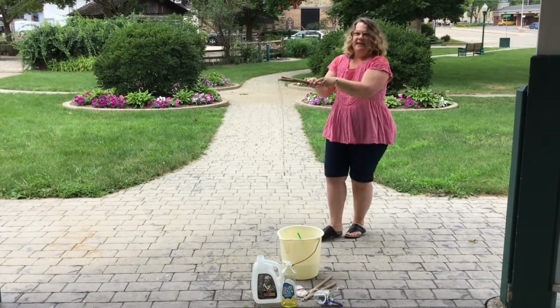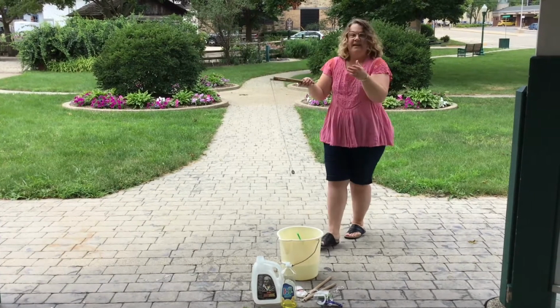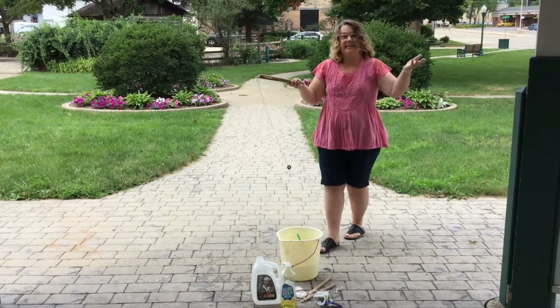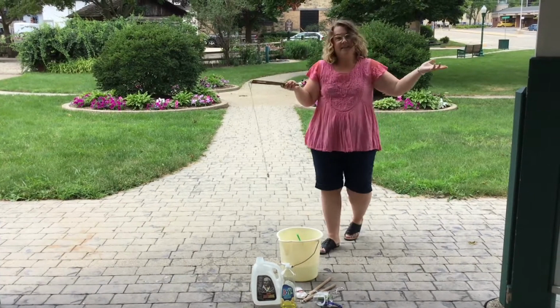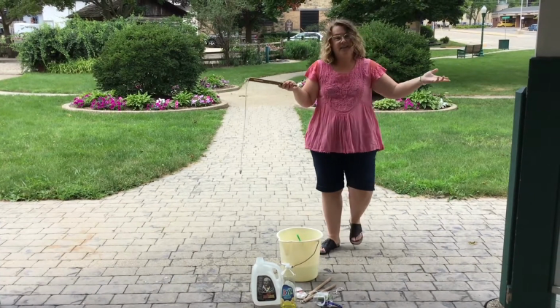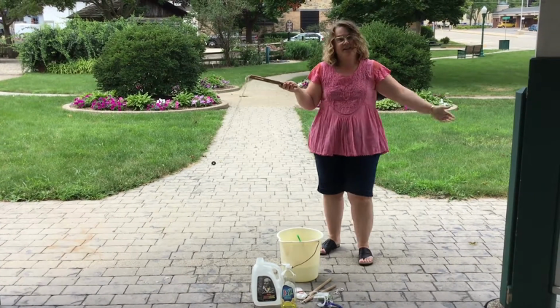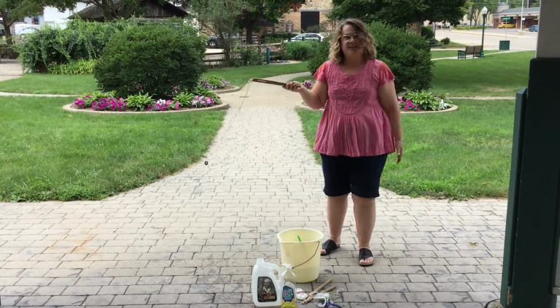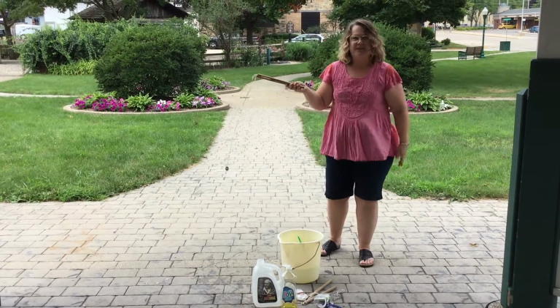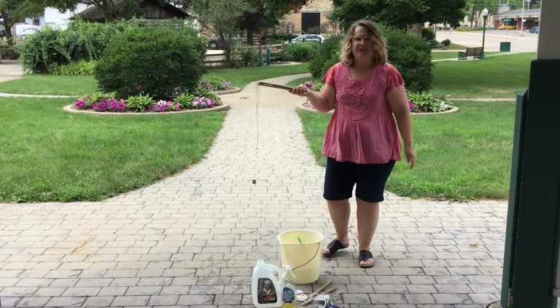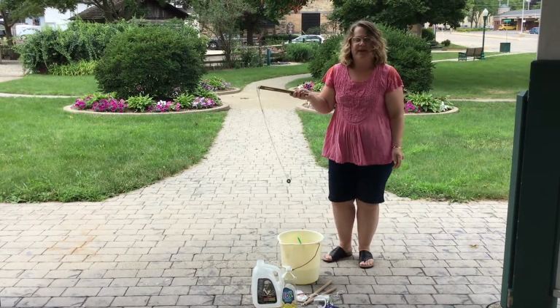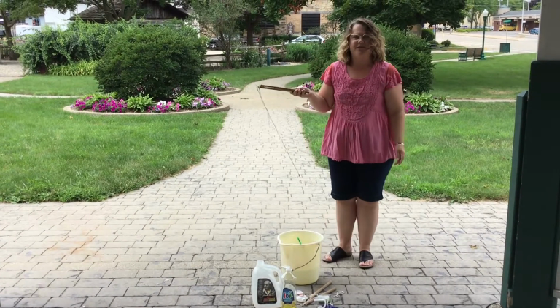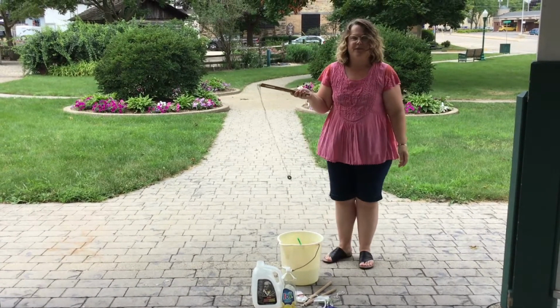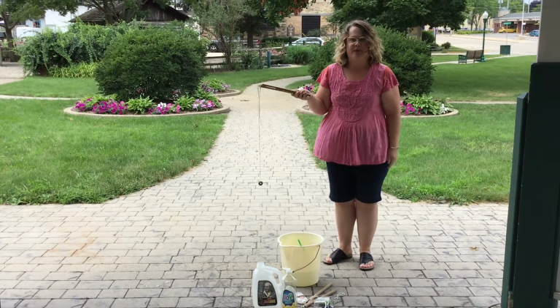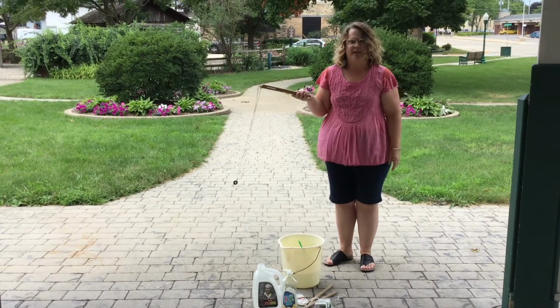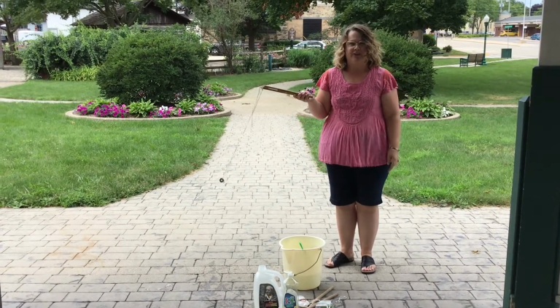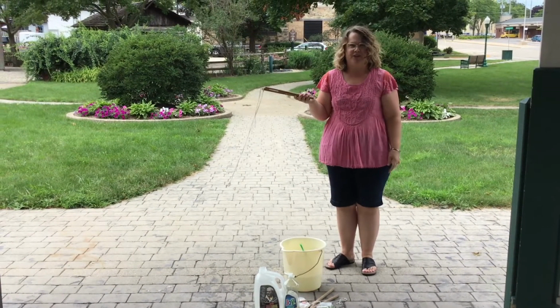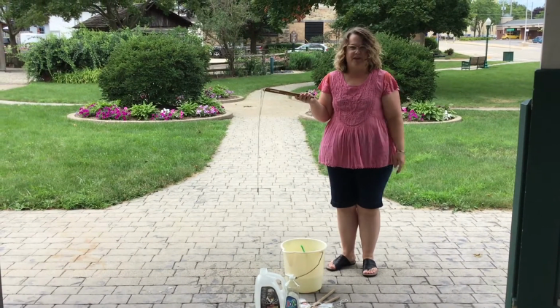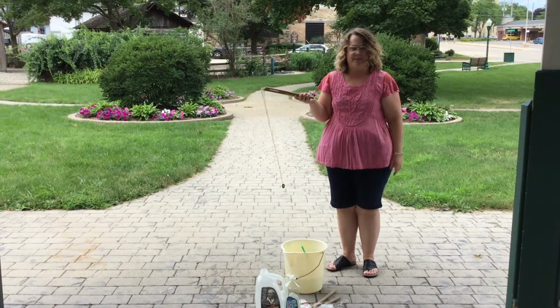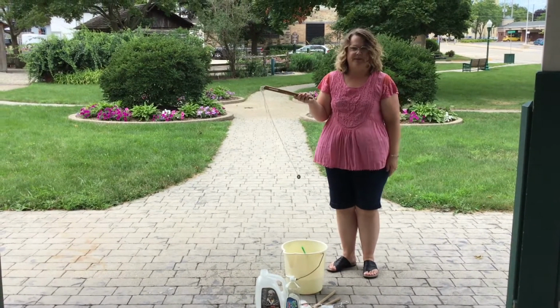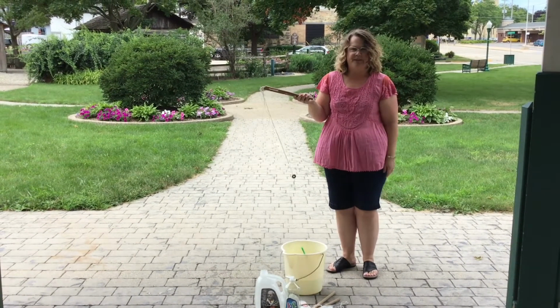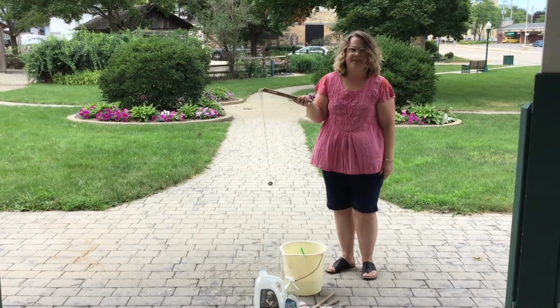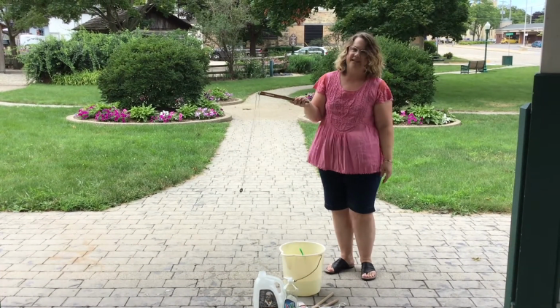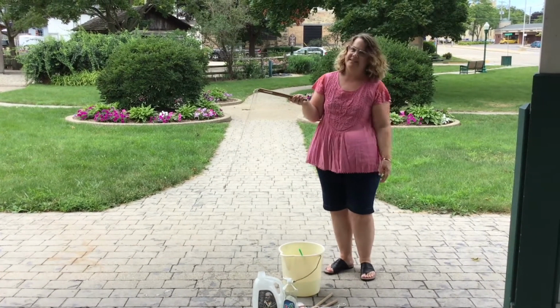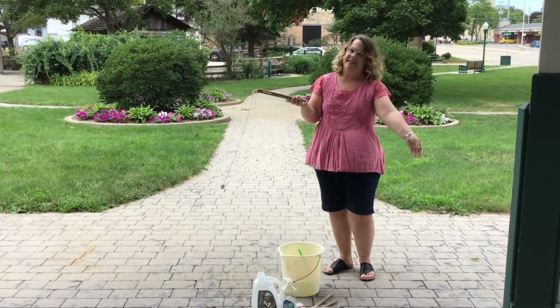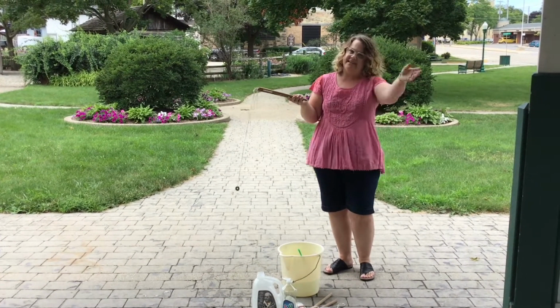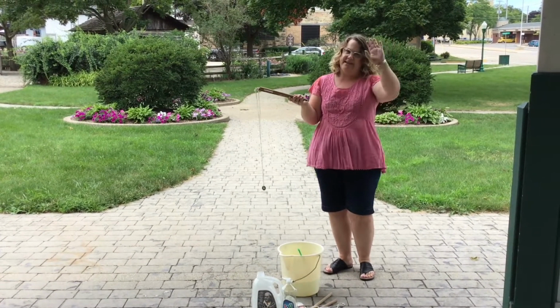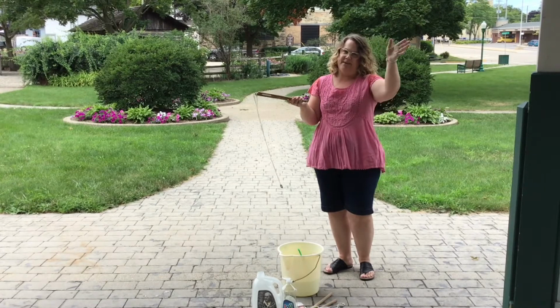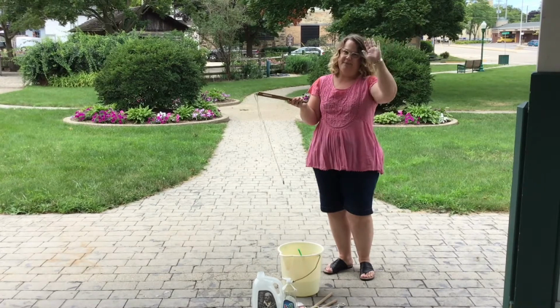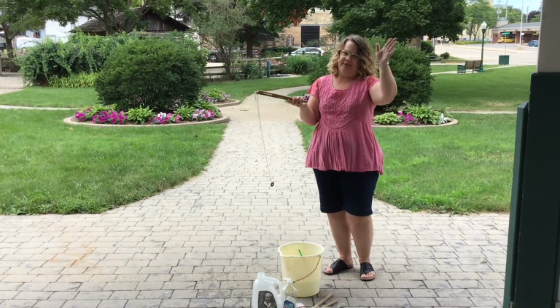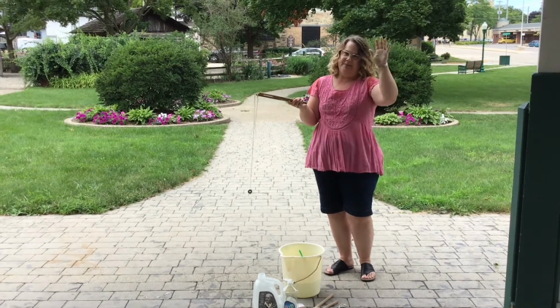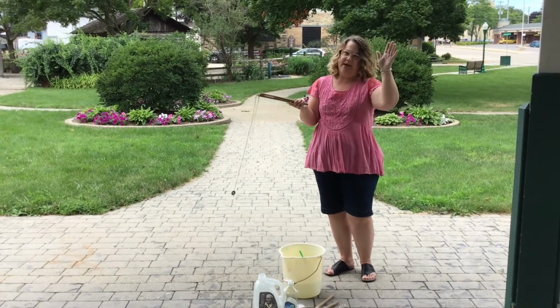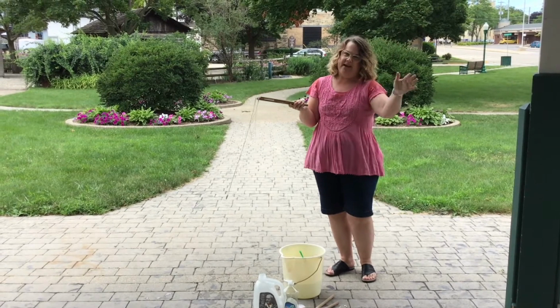And that's all there is to it. Have fun making your giant bubbles. I'll see you next time. Bye!